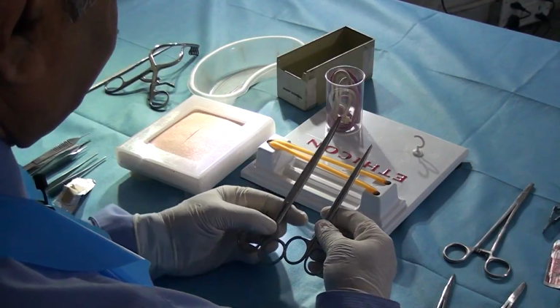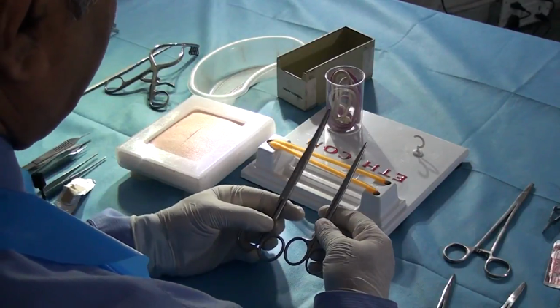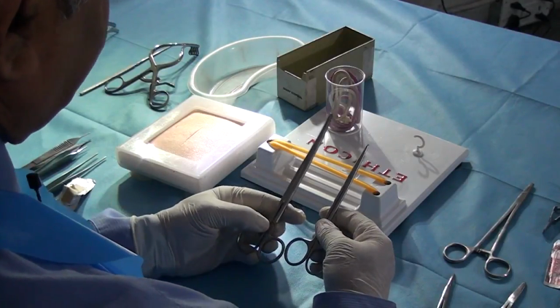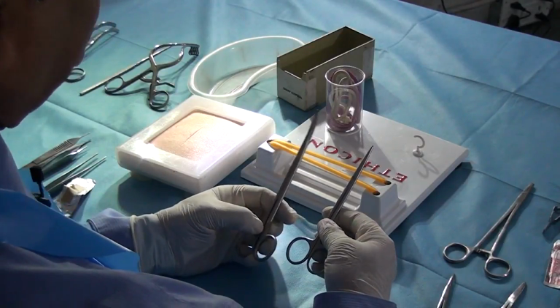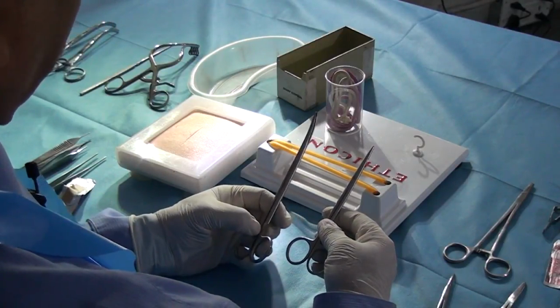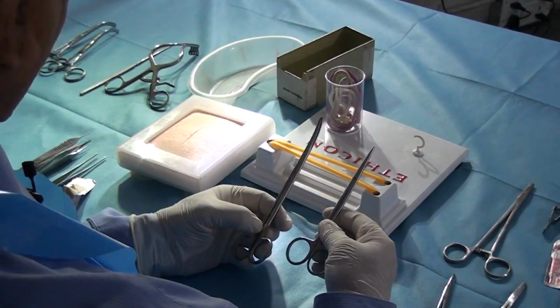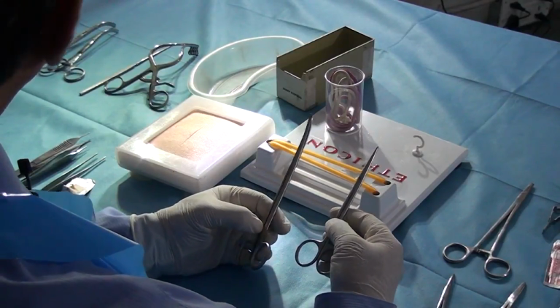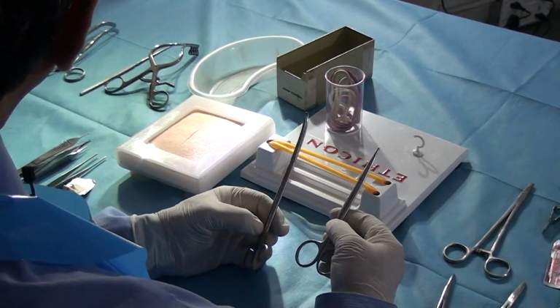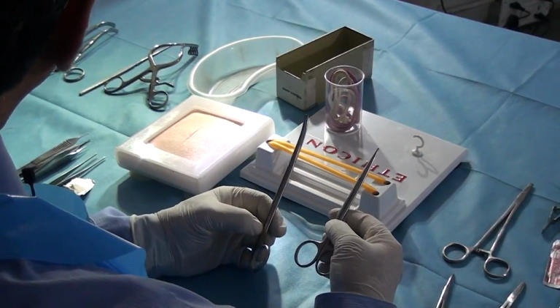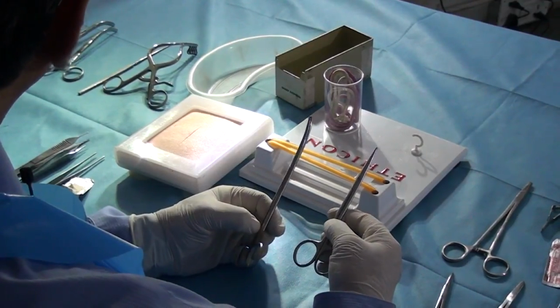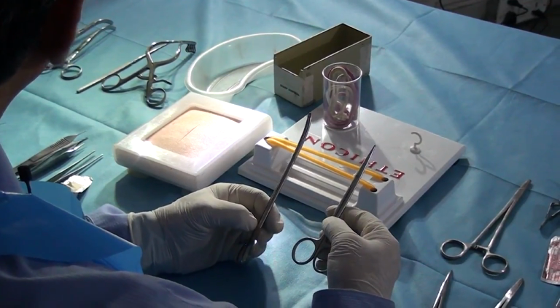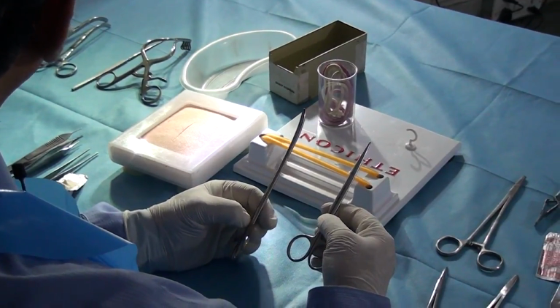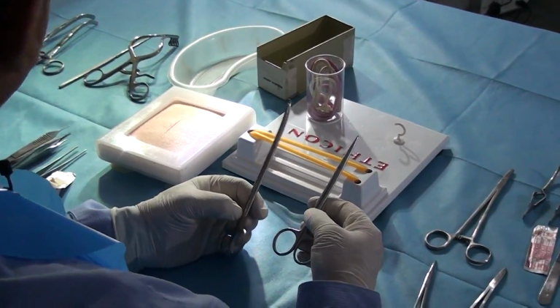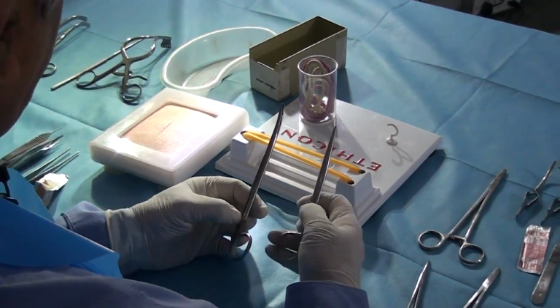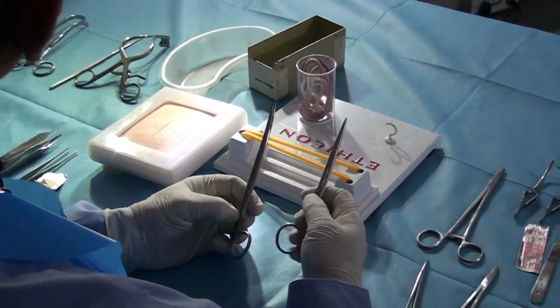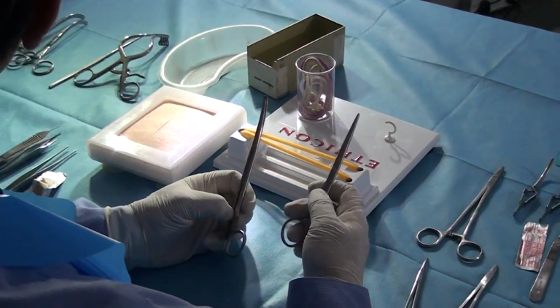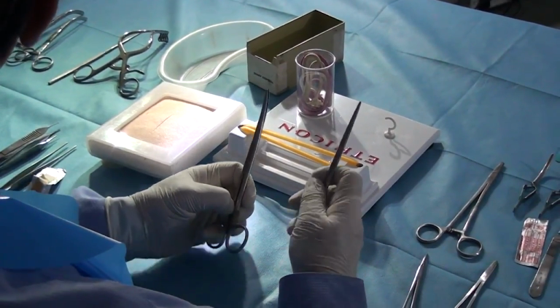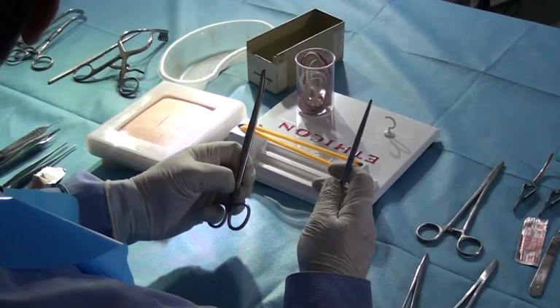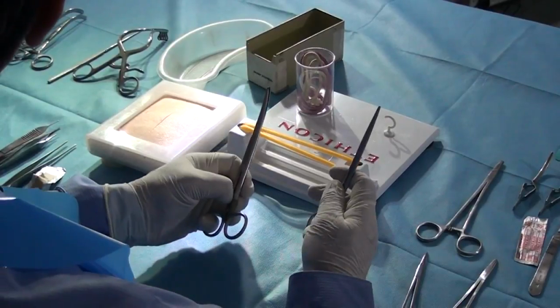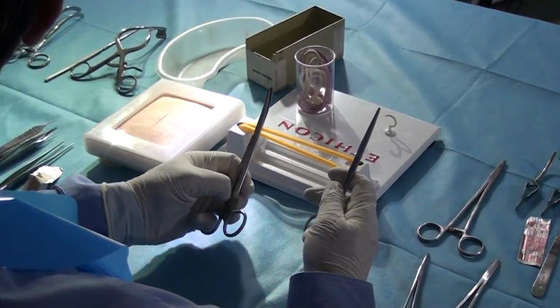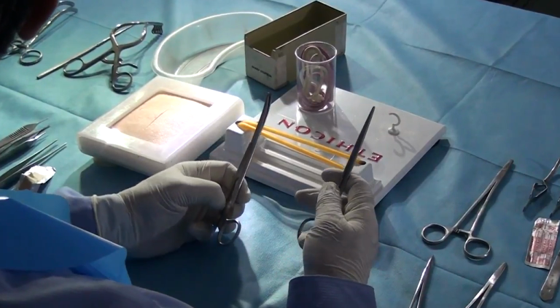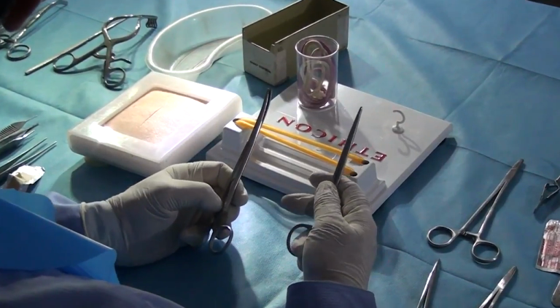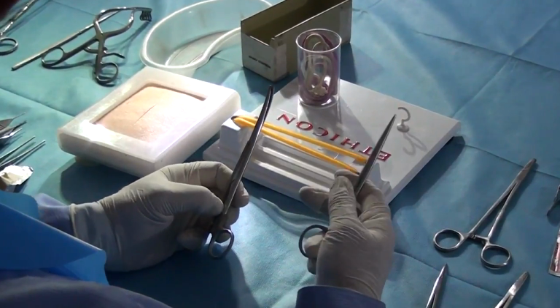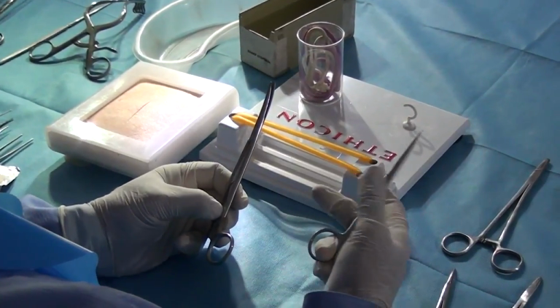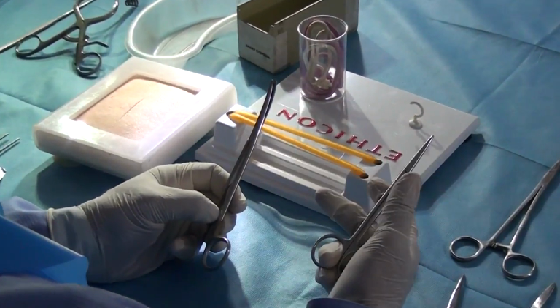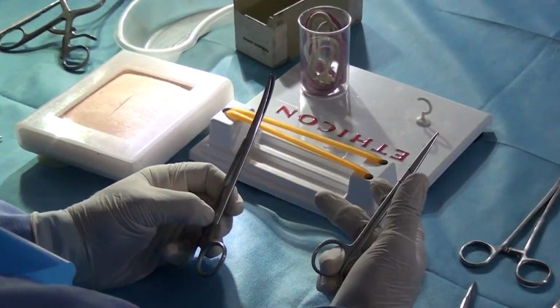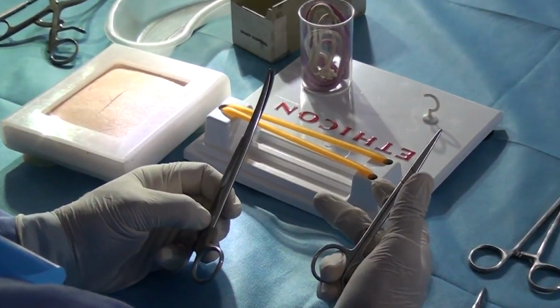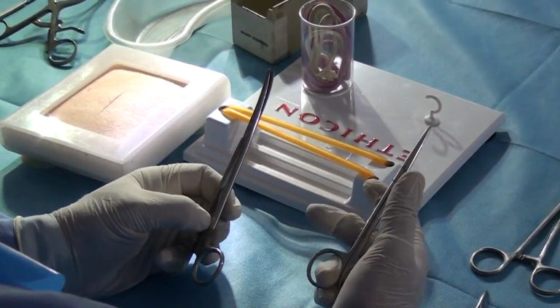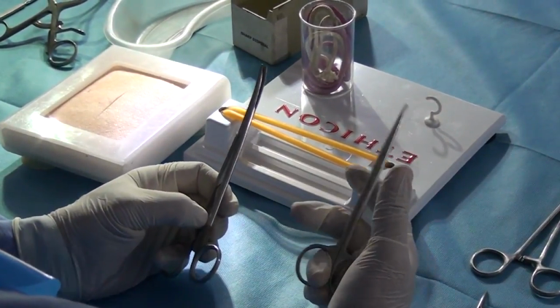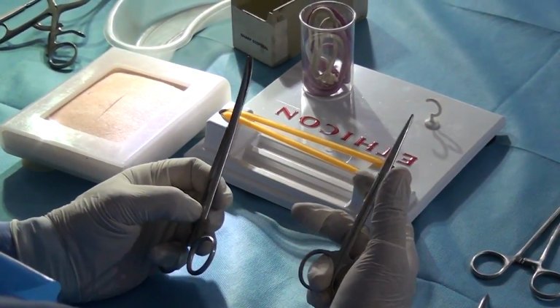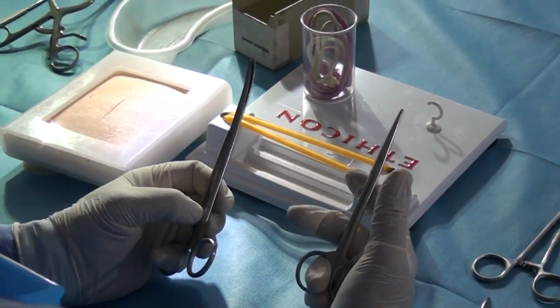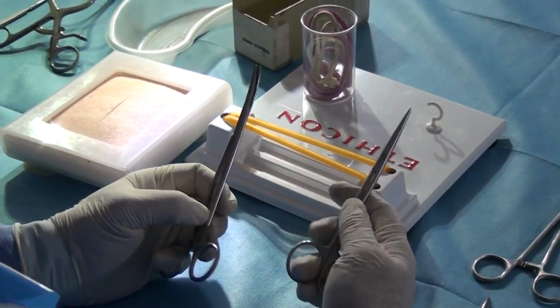Straight scissors and curved. Now we have to keep to time as well, otherwise you will miss out on many exercises. So just stay focused.